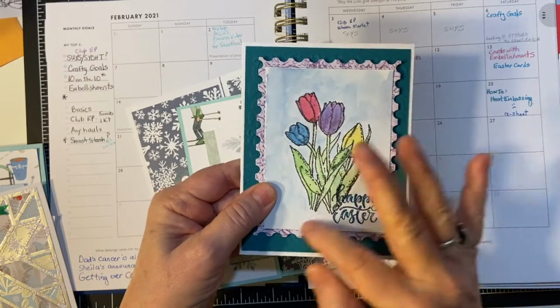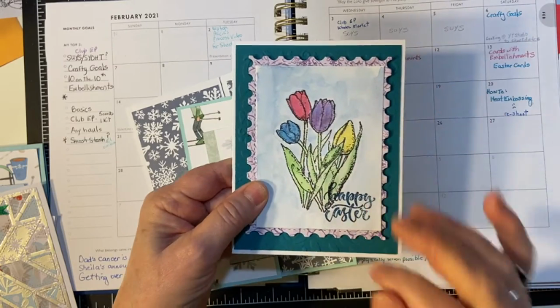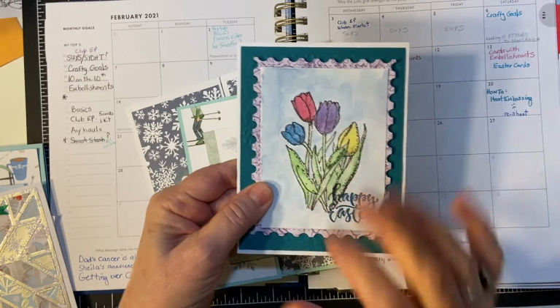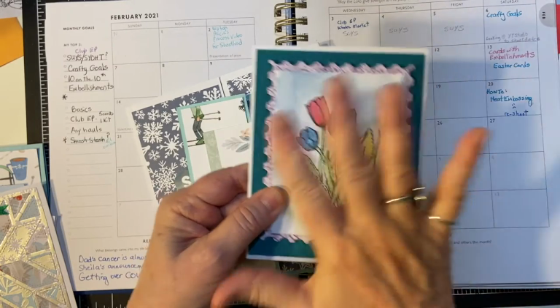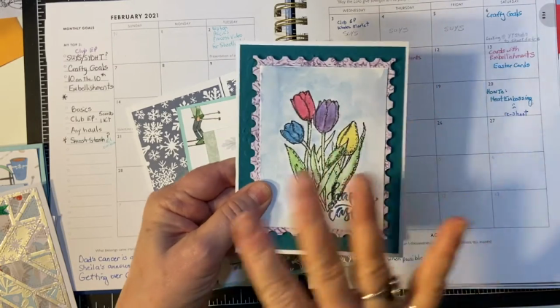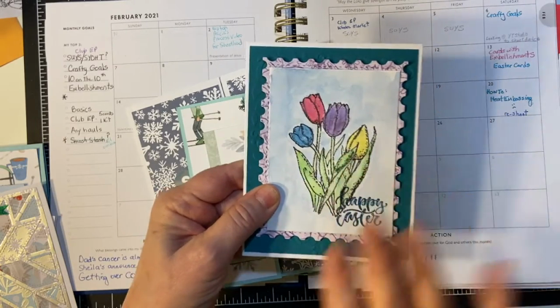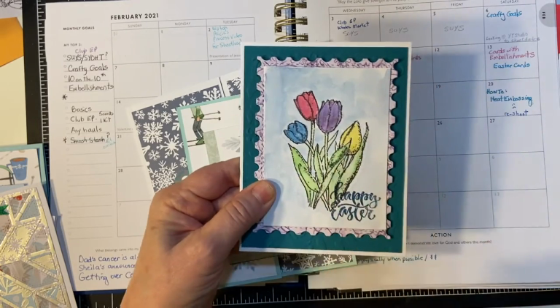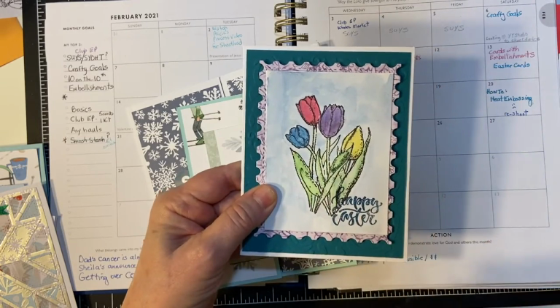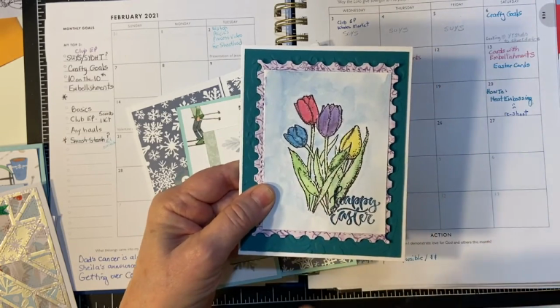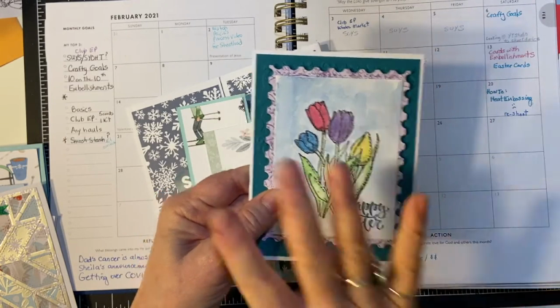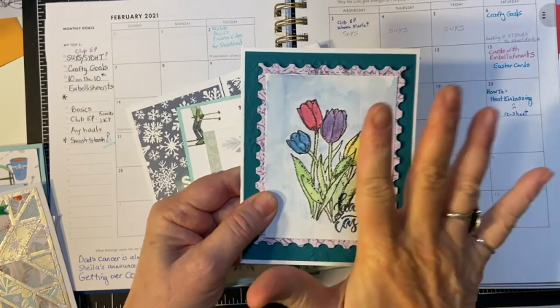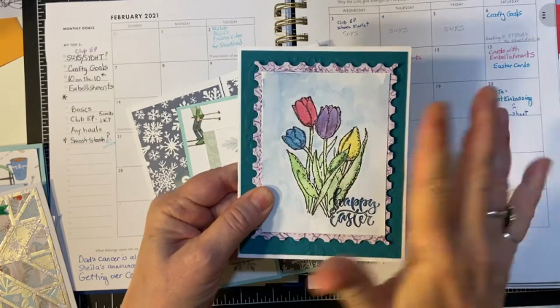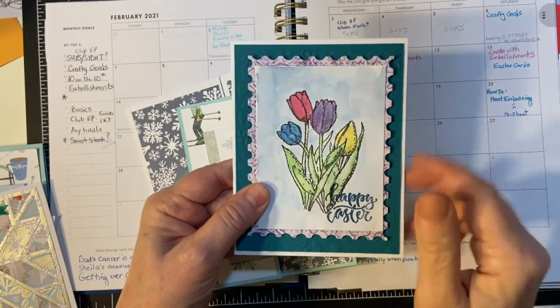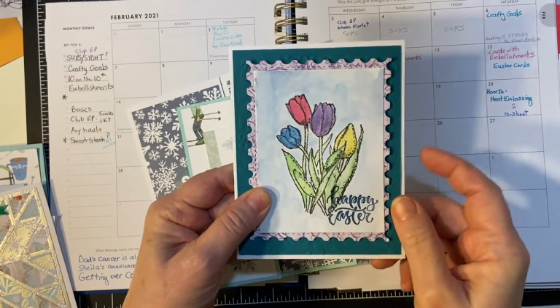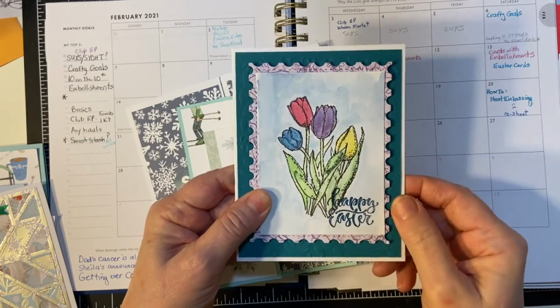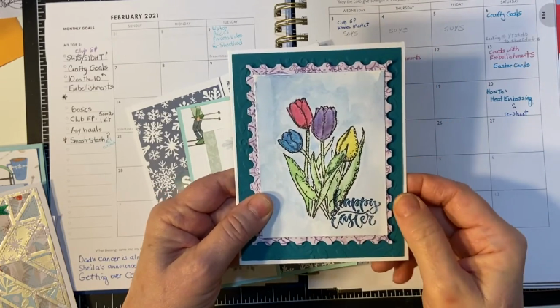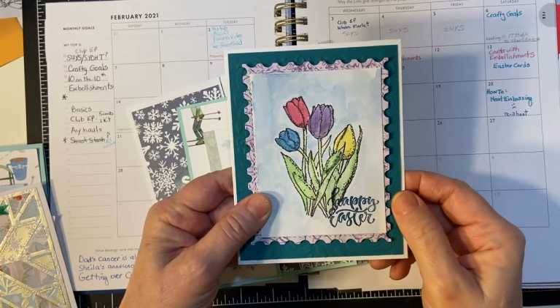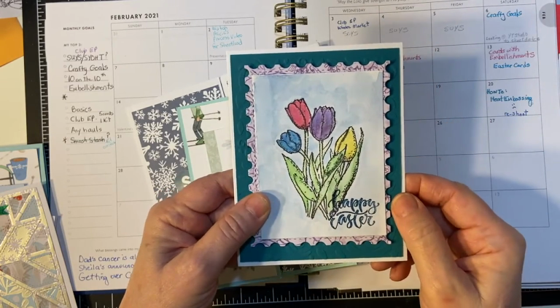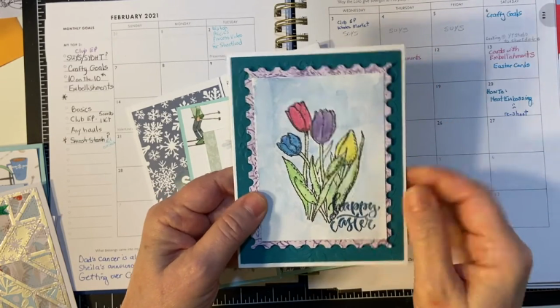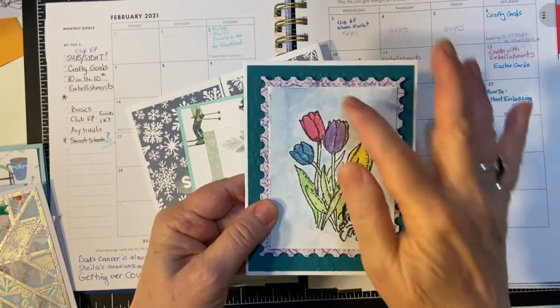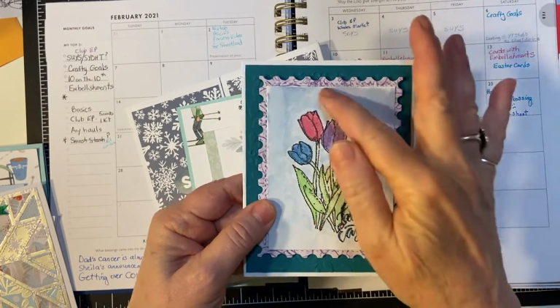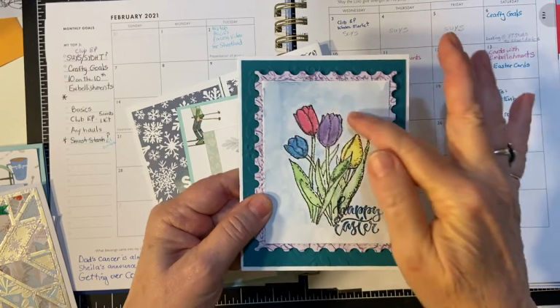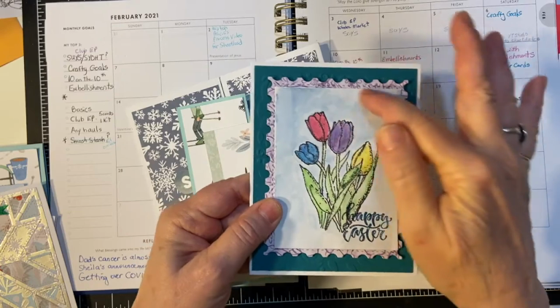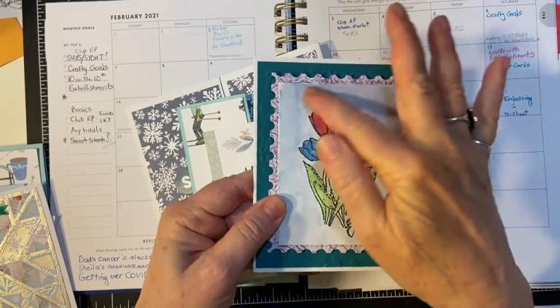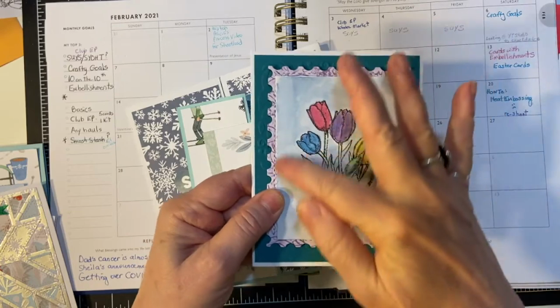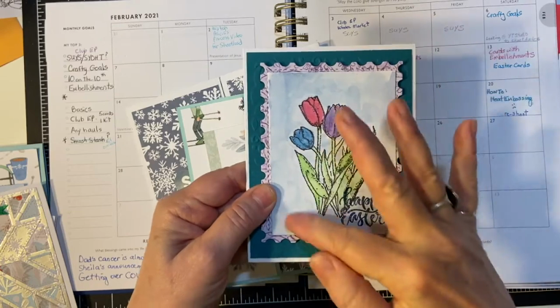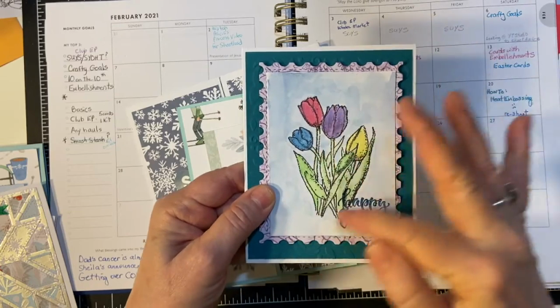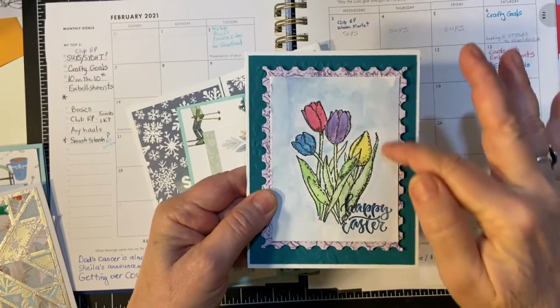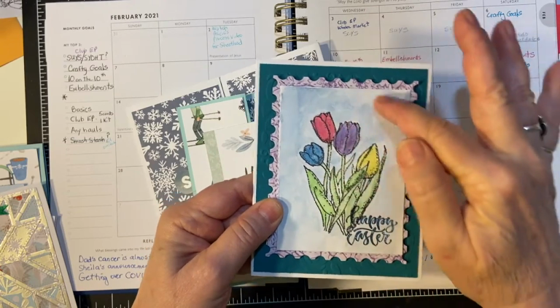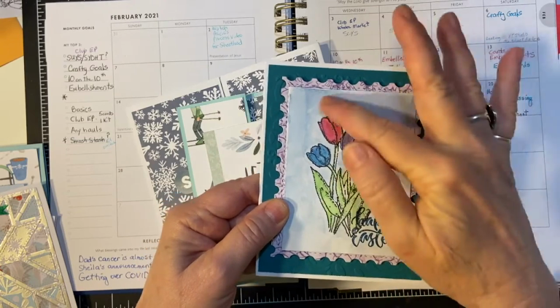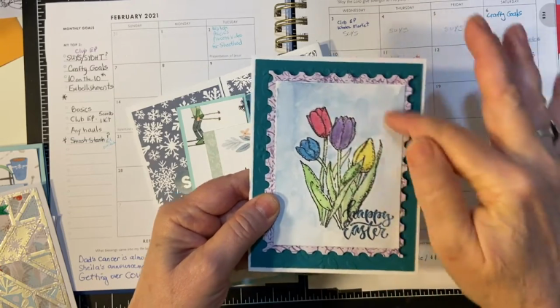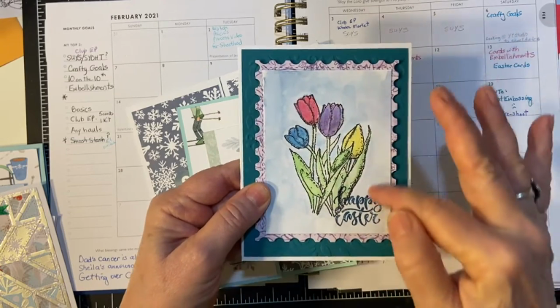I went ahead and painted it, then cut it down. So this is not distressing — this is watercolor.